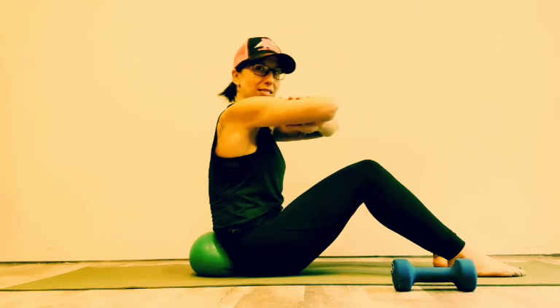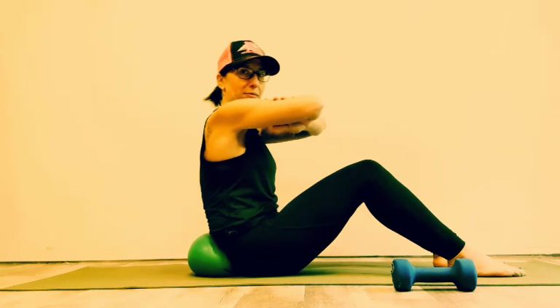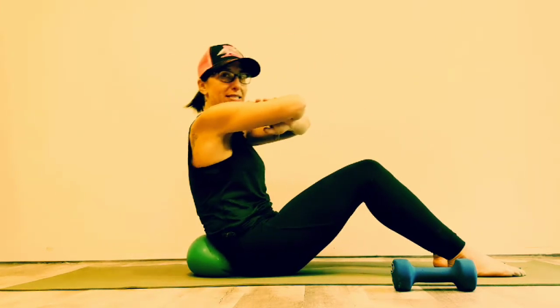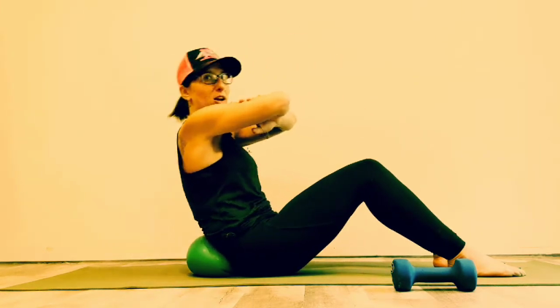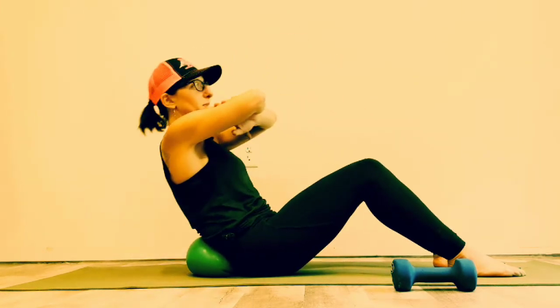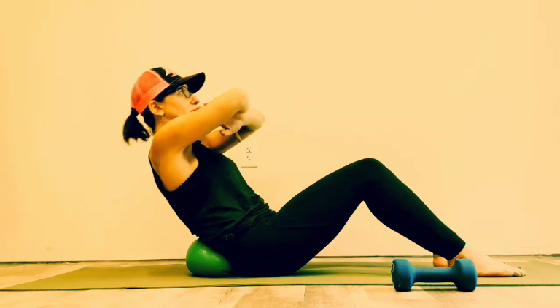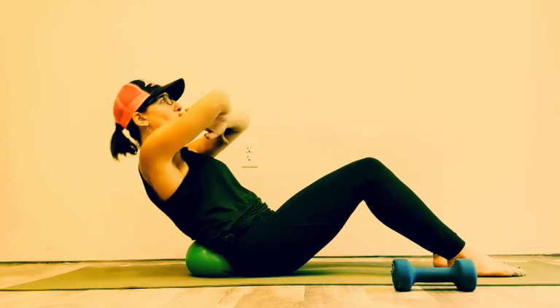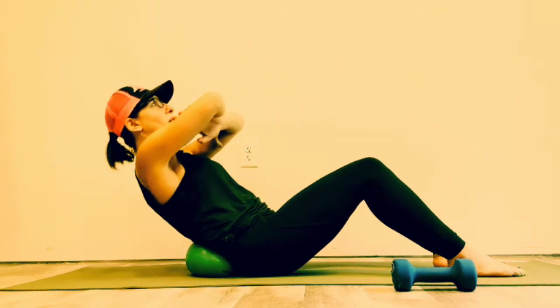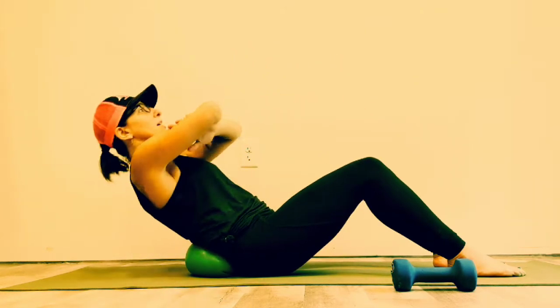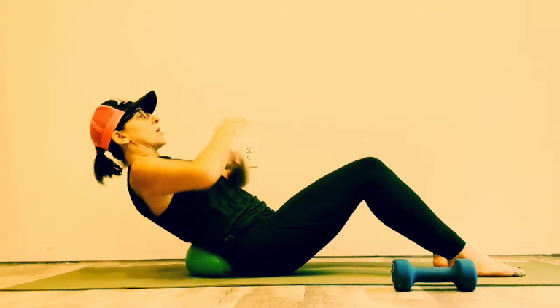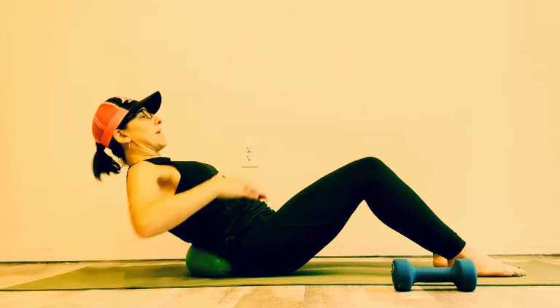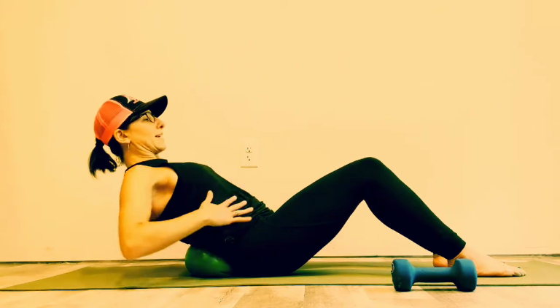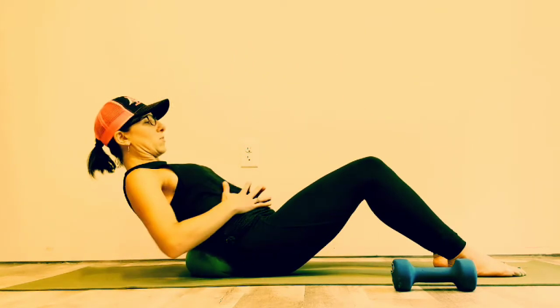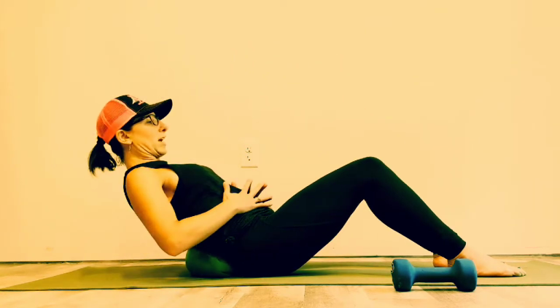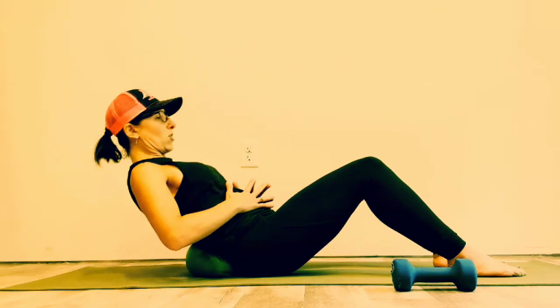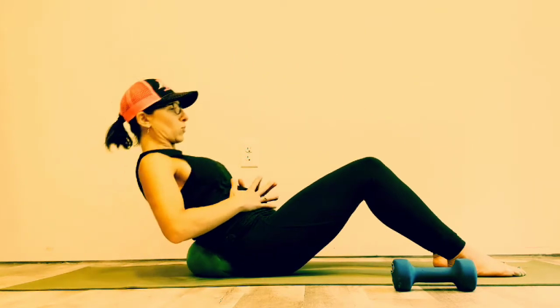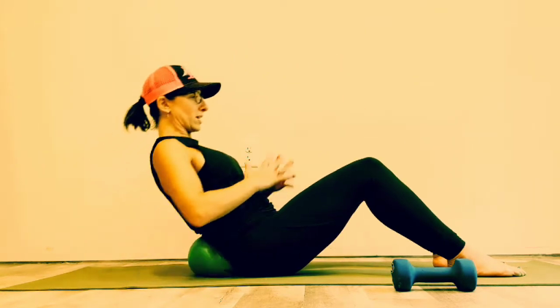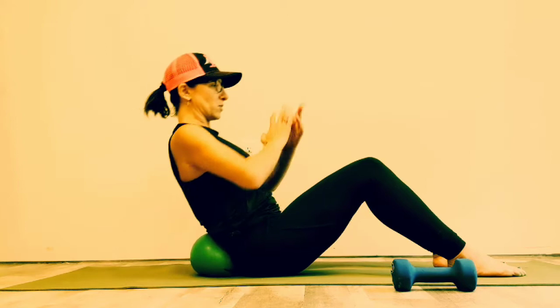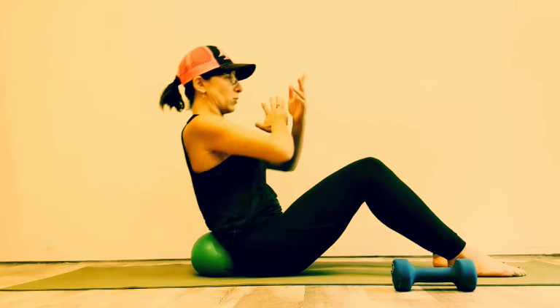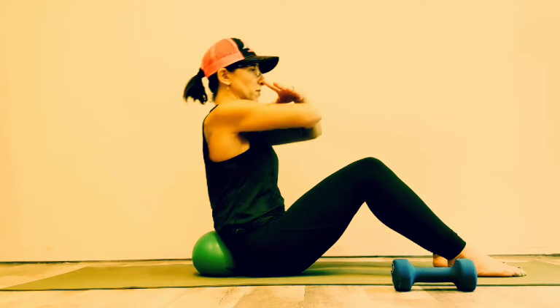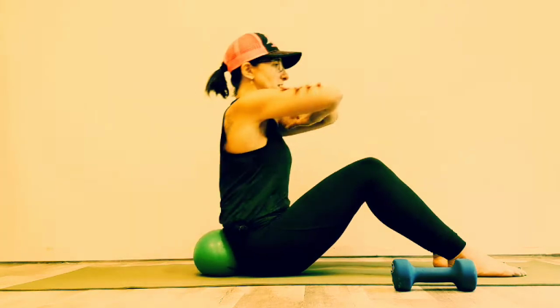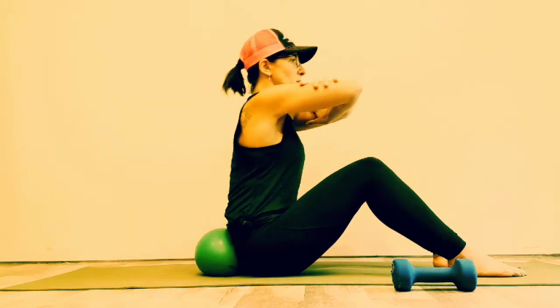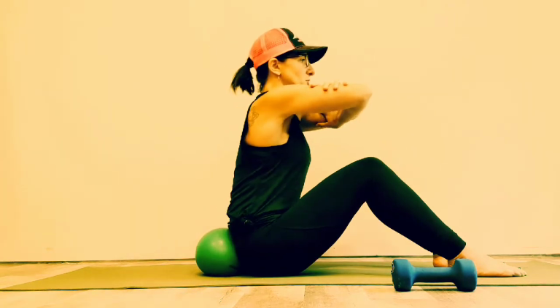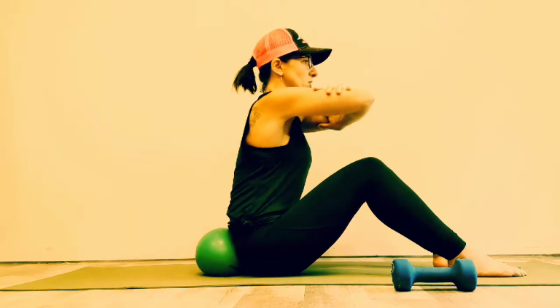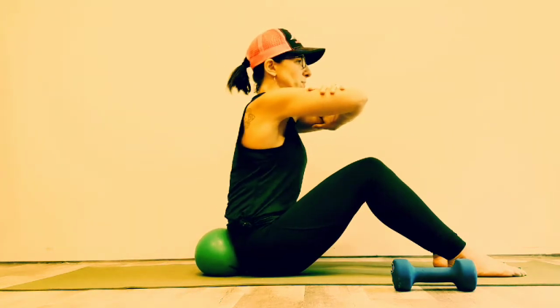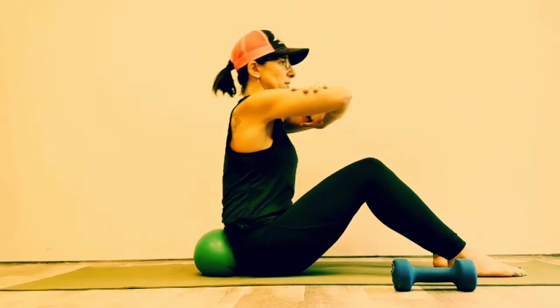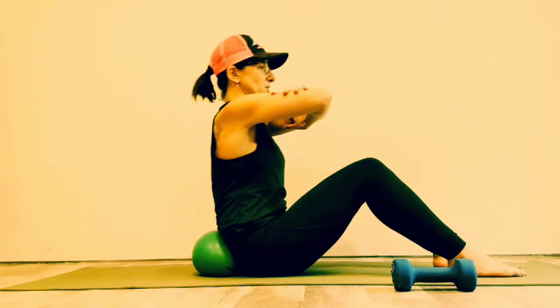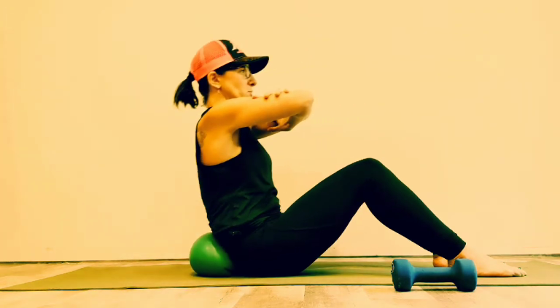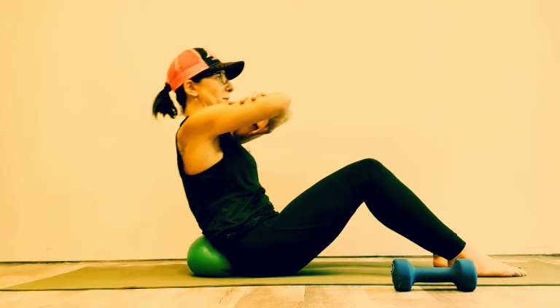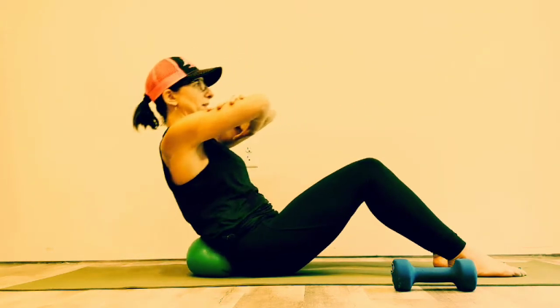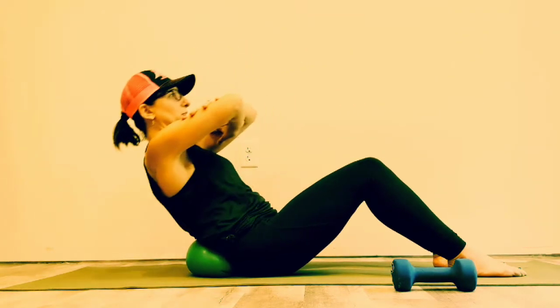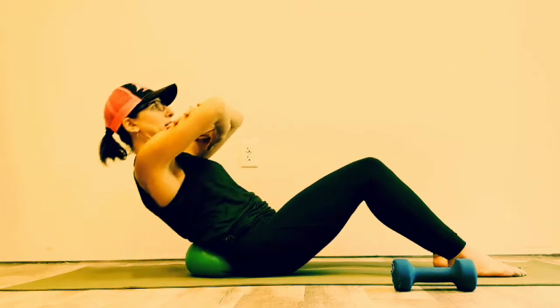I'm pressing my sacrum into the ball so I'm not getting what I call rectus cumpus, which is those belly muscles popping out.